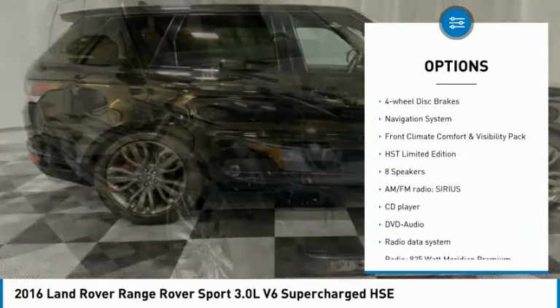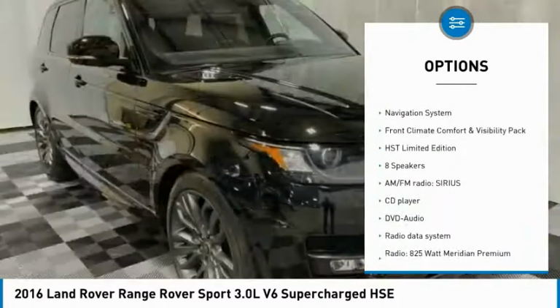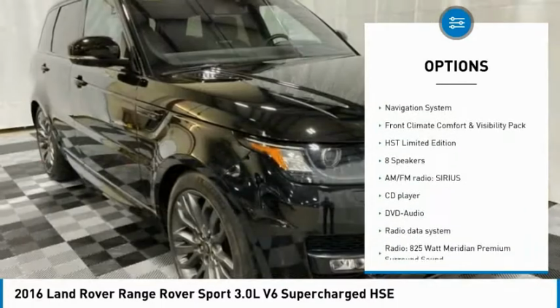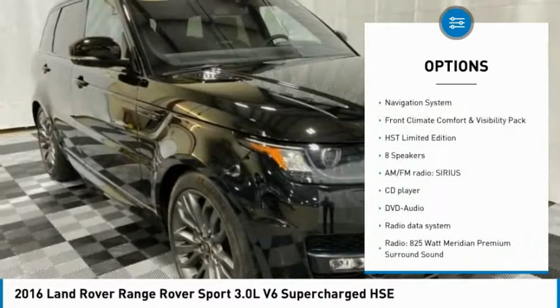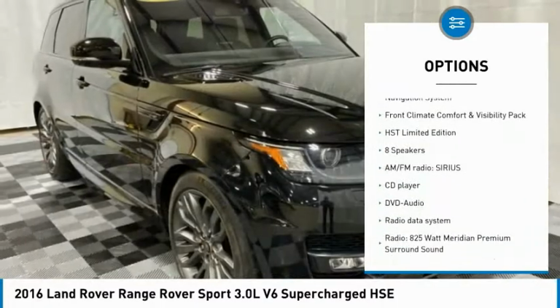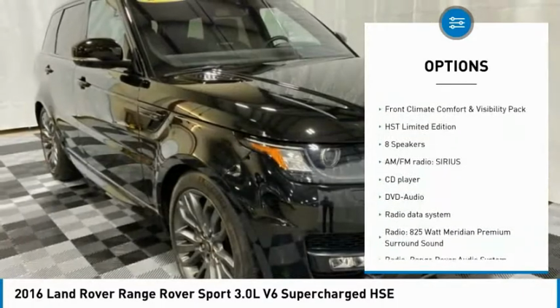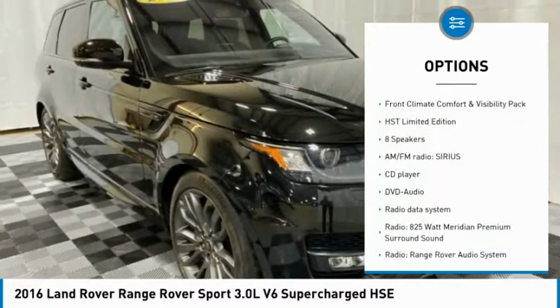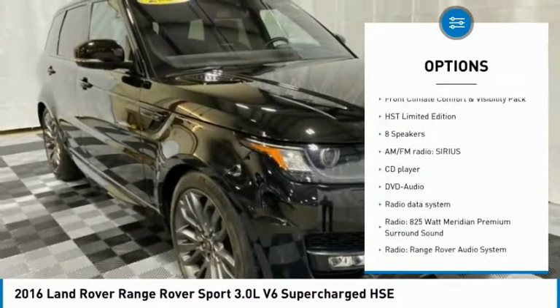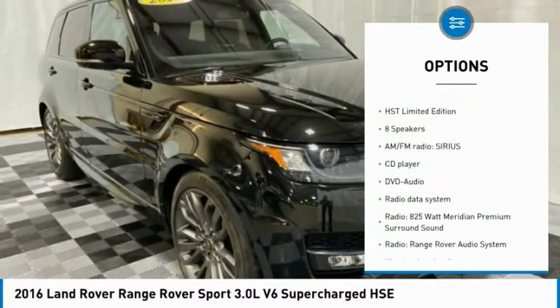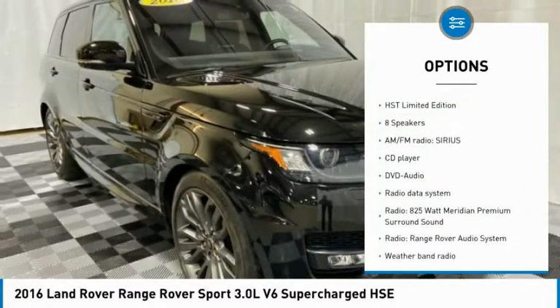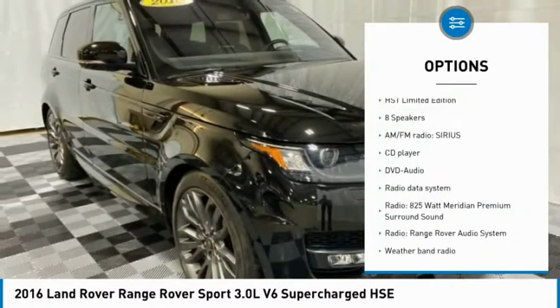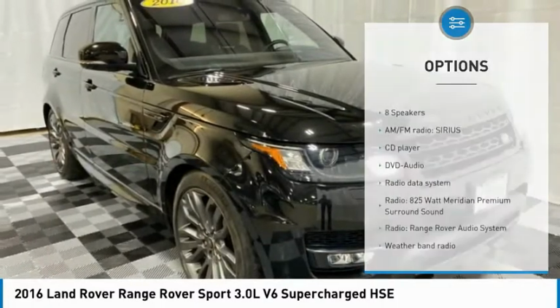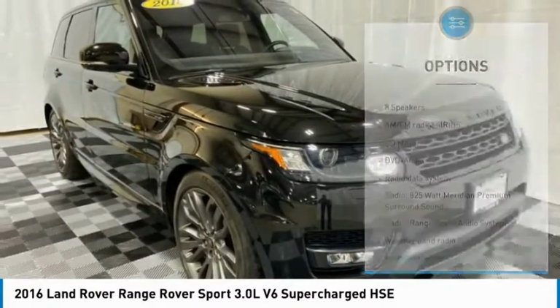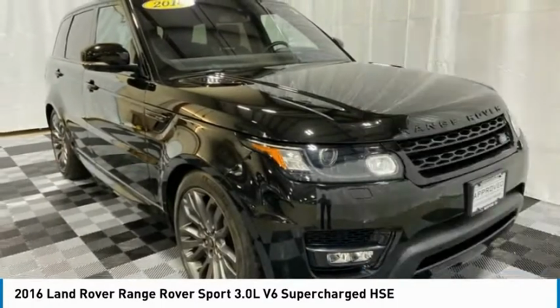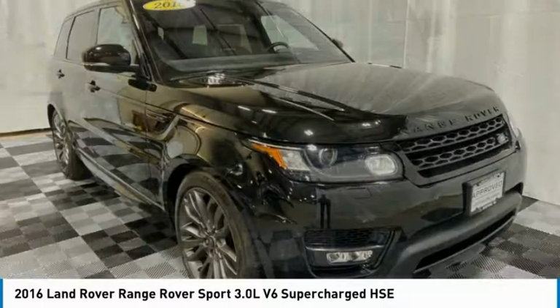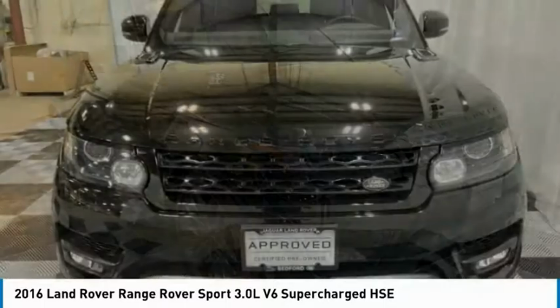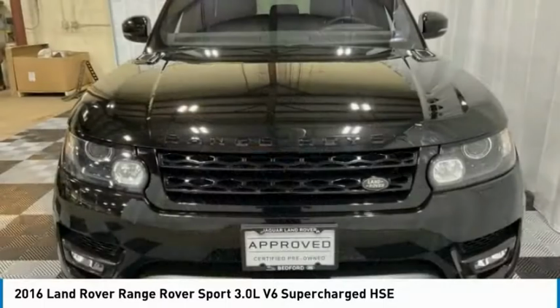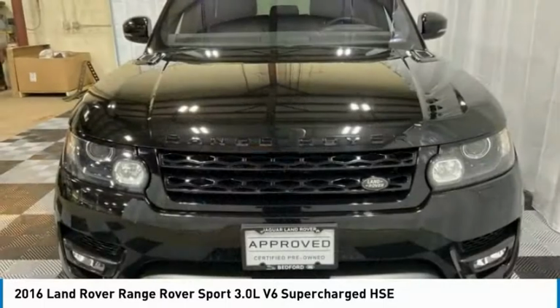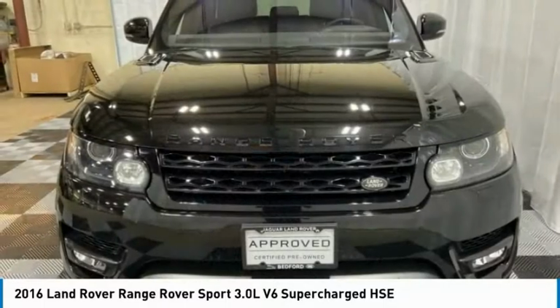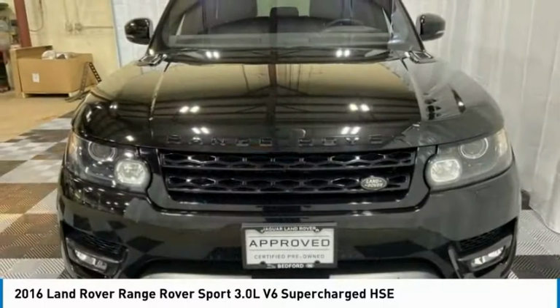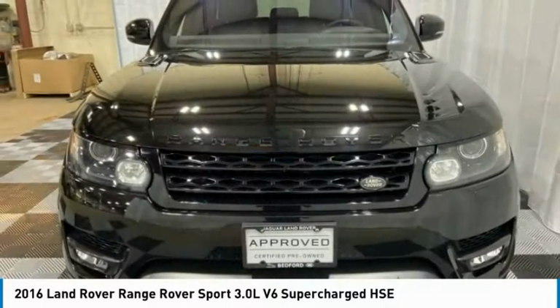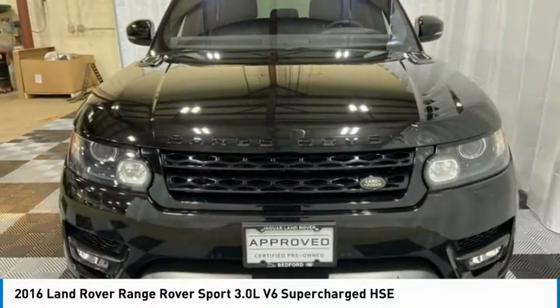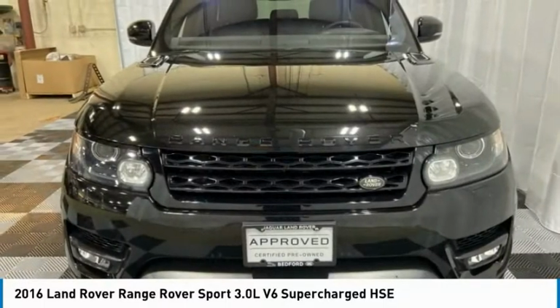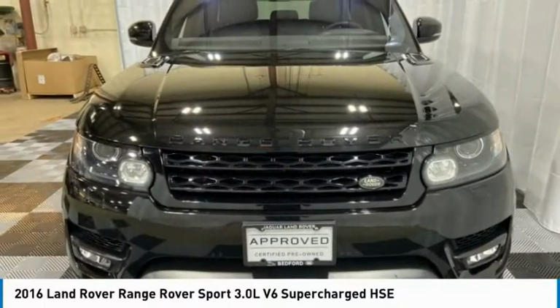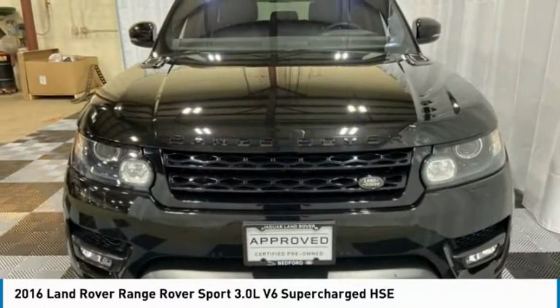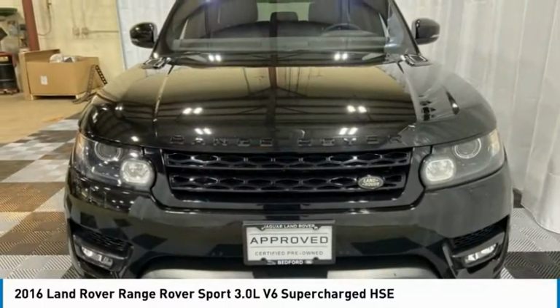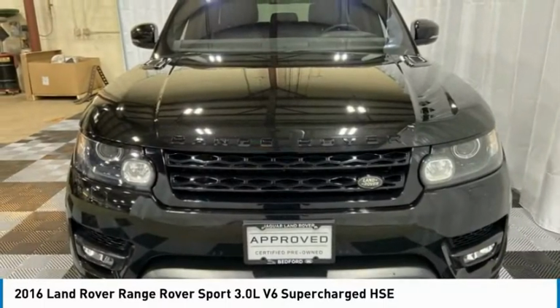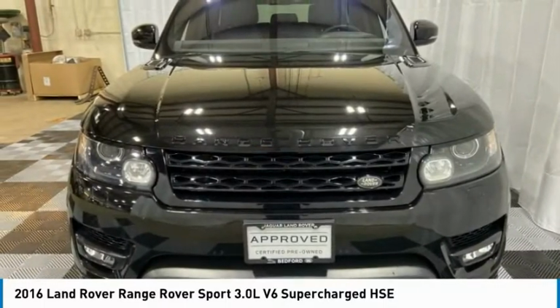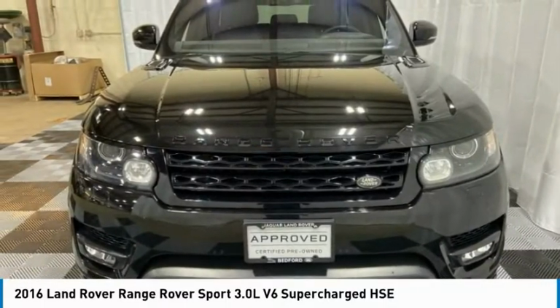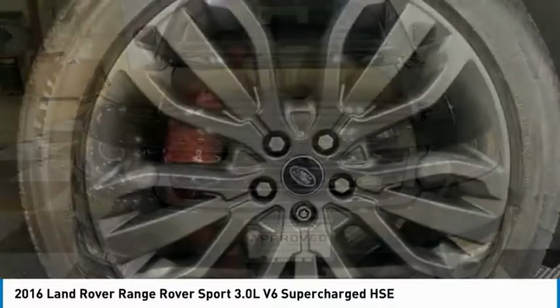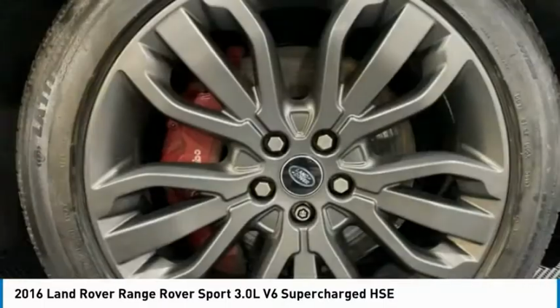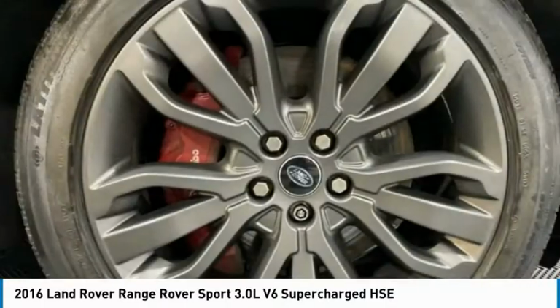Remote keyless entry, fog lights, rain sensing wipers, rear fog light, four wheel disc brakes.